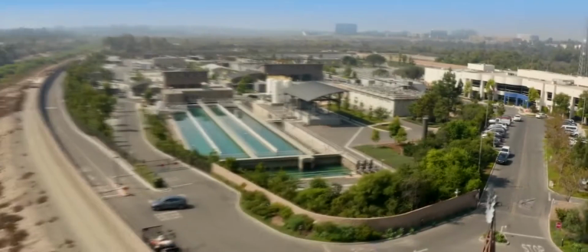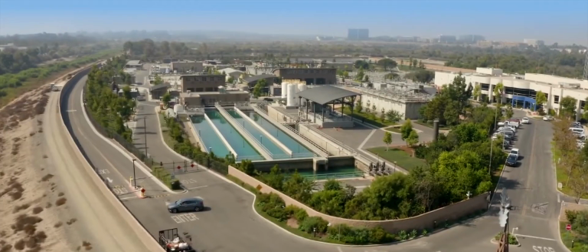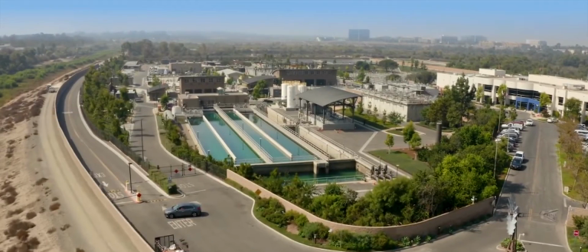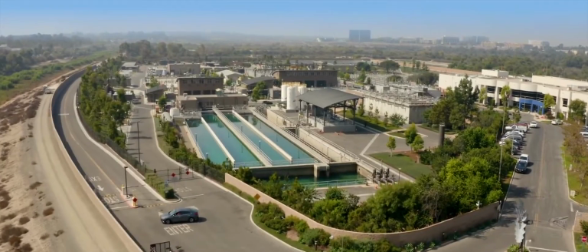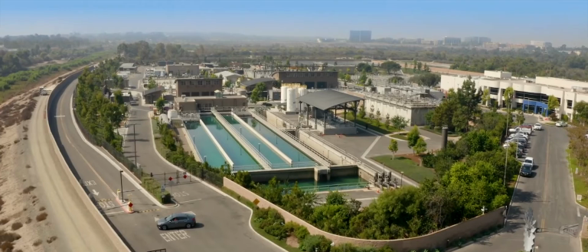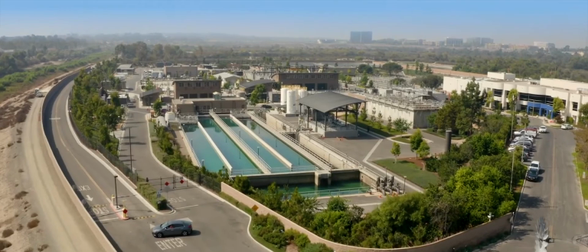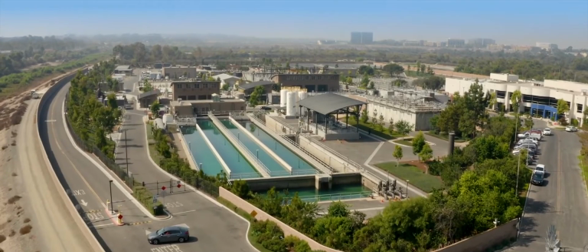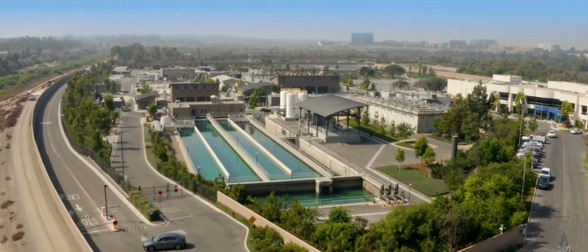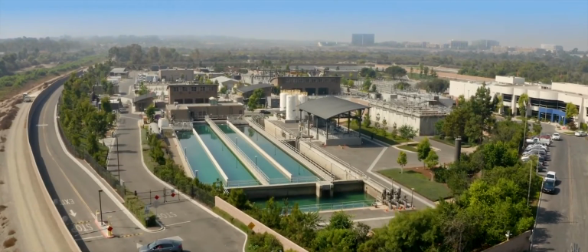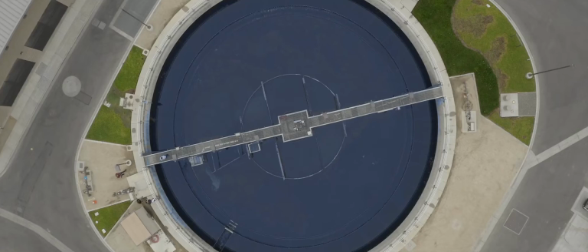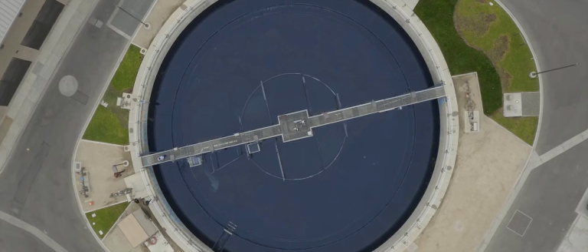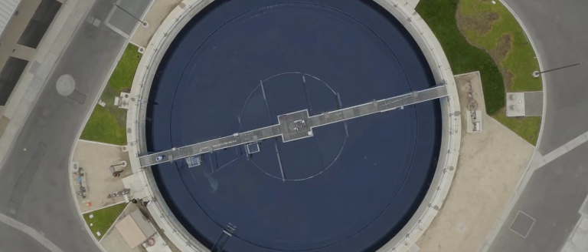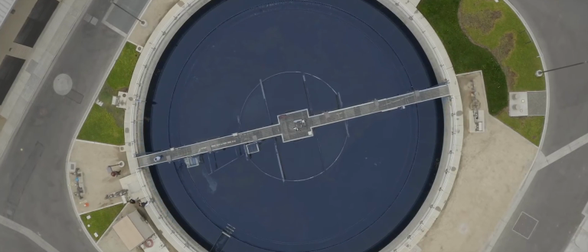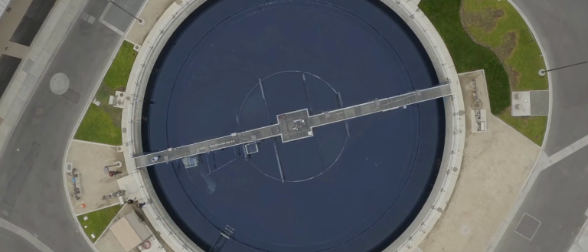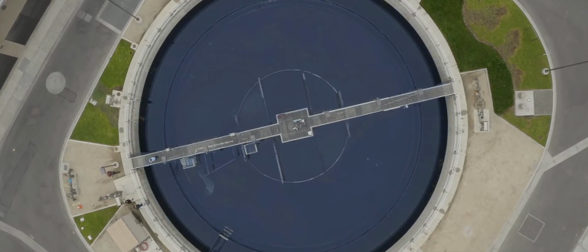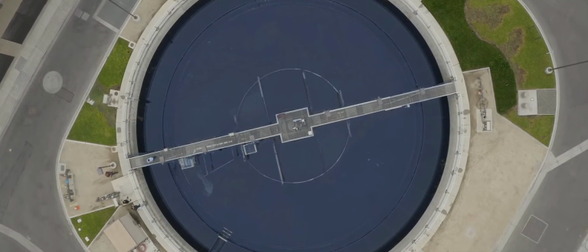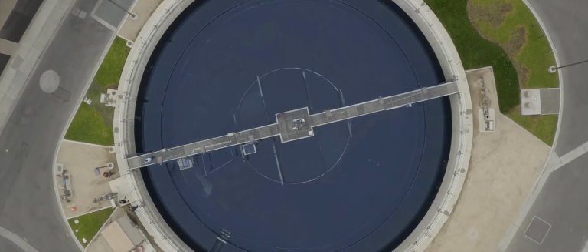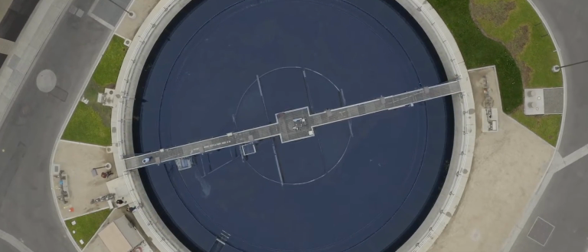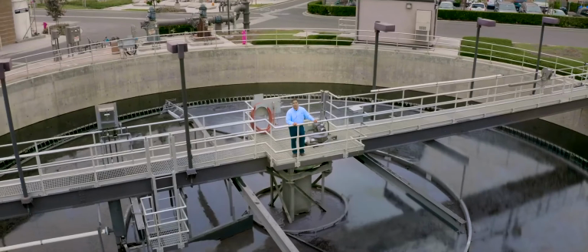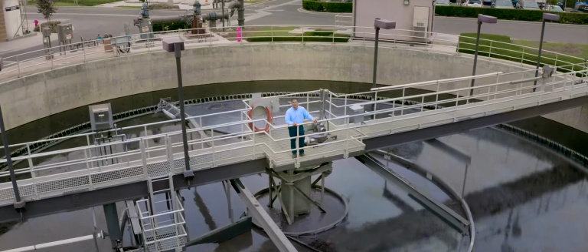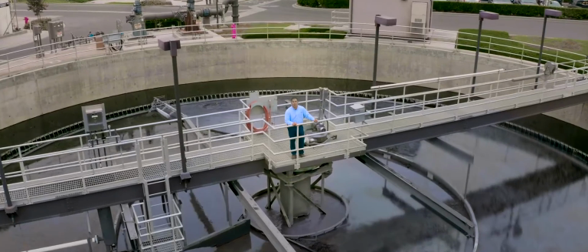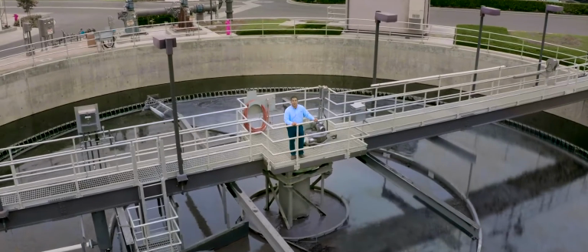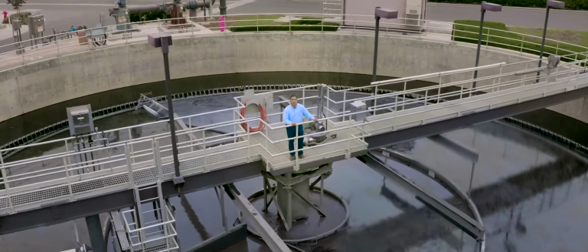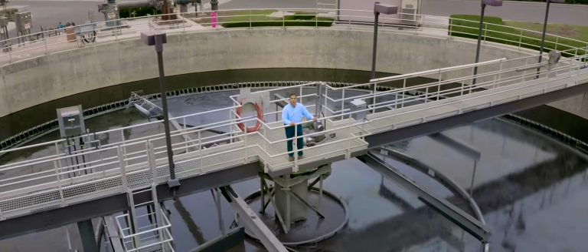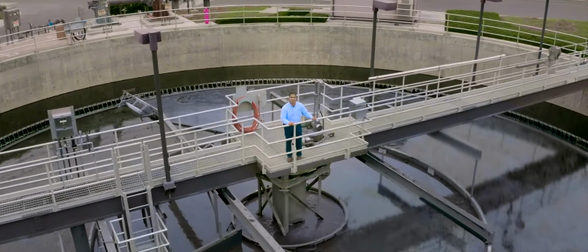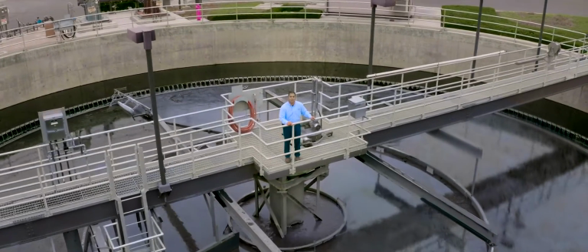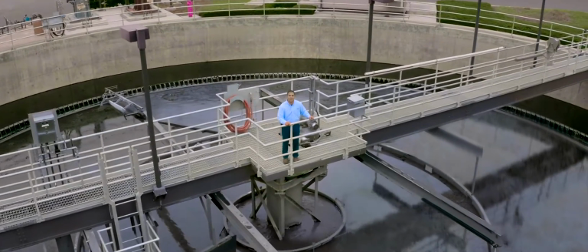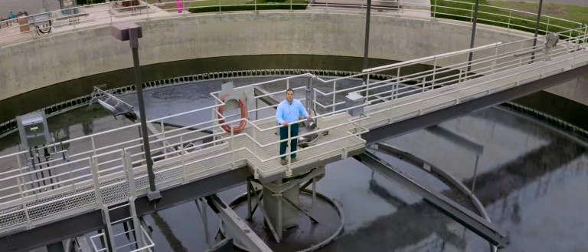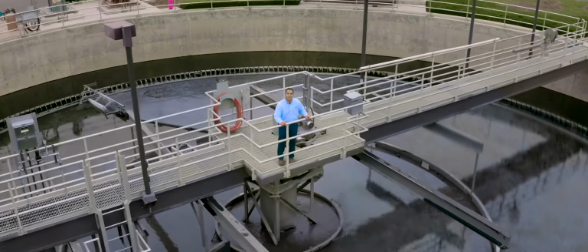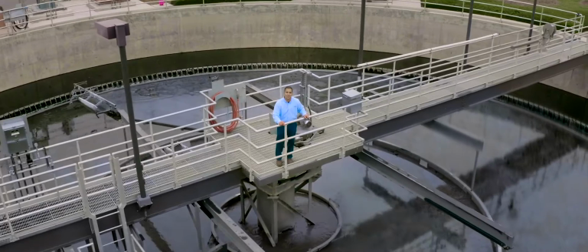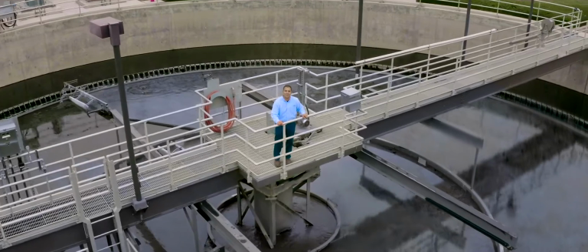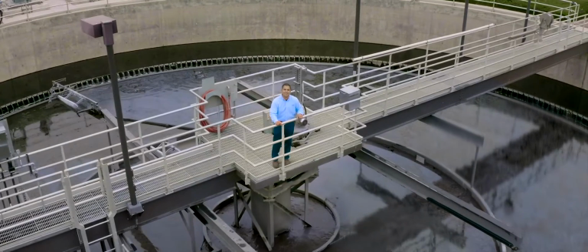Today, recycled water makes up about a quarter of IRWD's water supply. We create it from your used water through a multi-step treatment process.